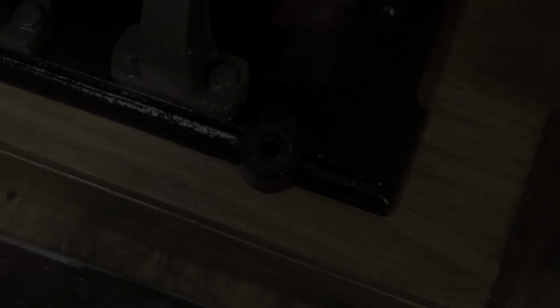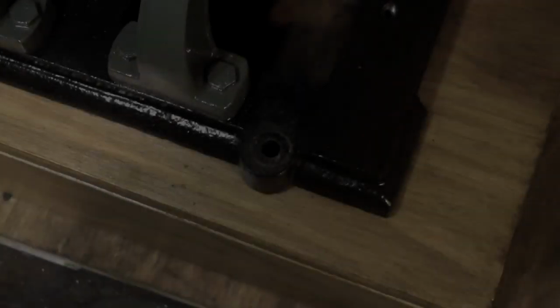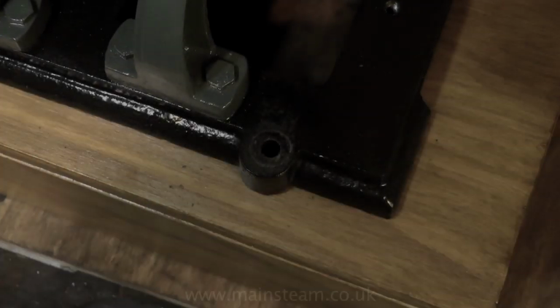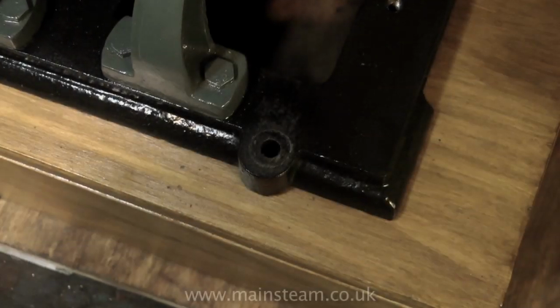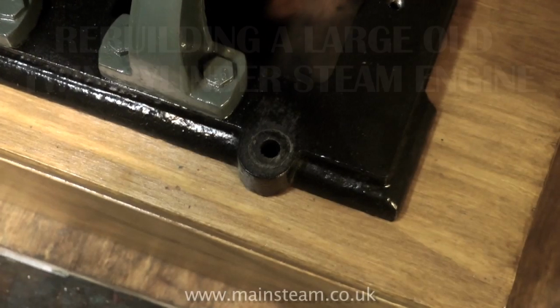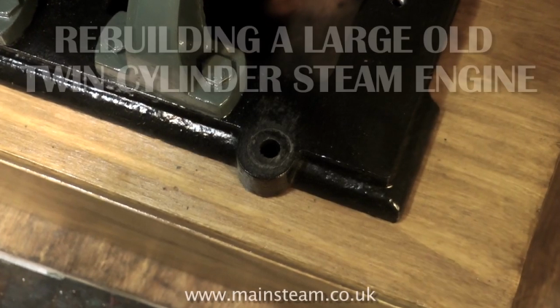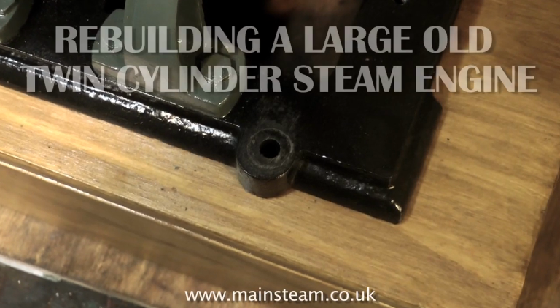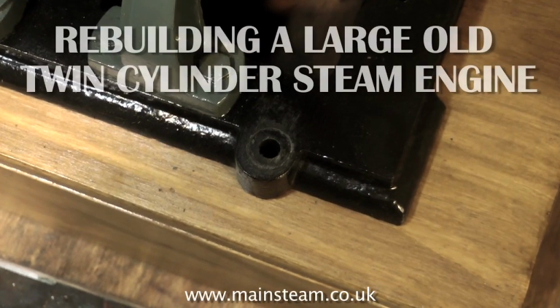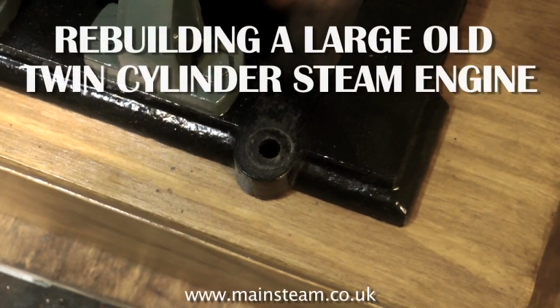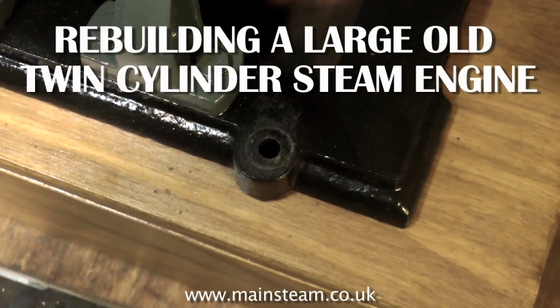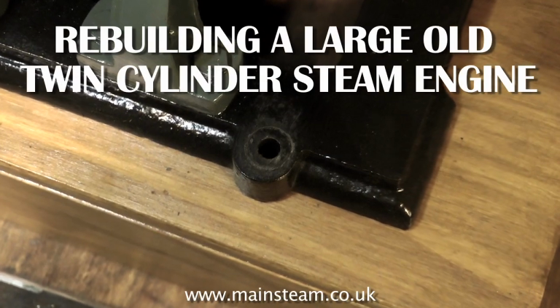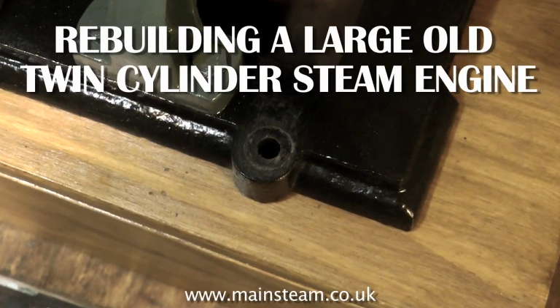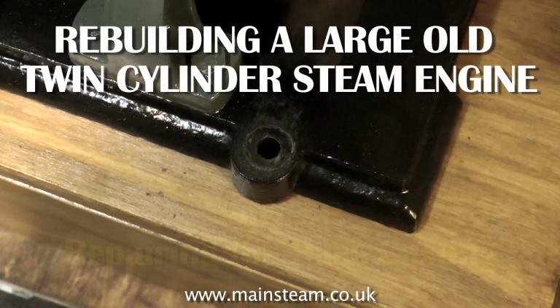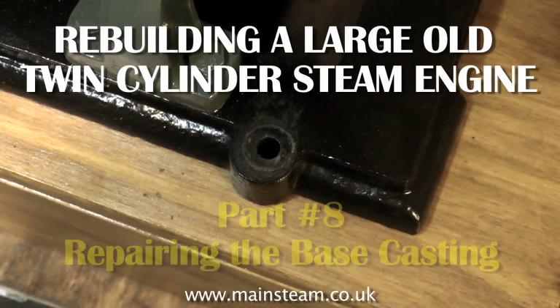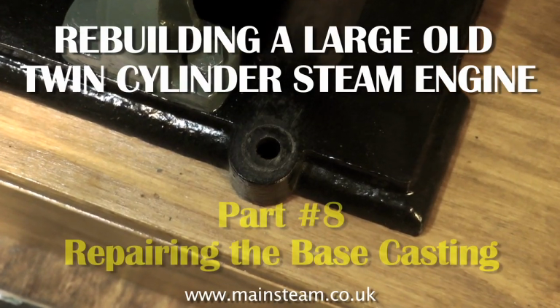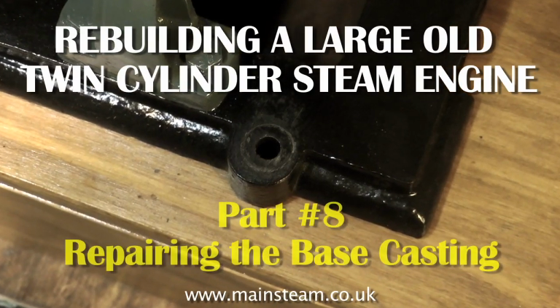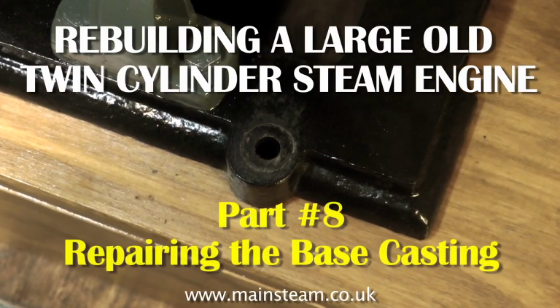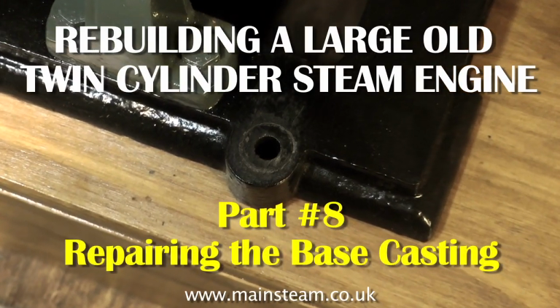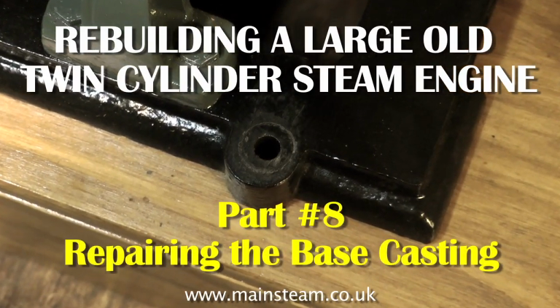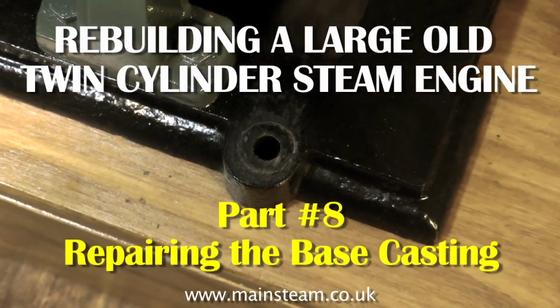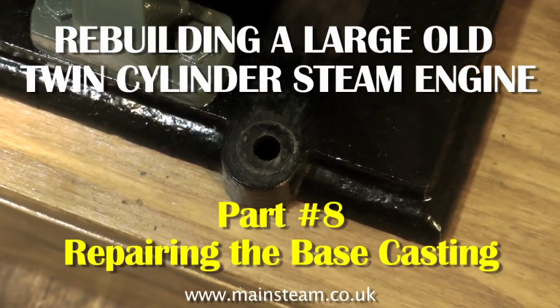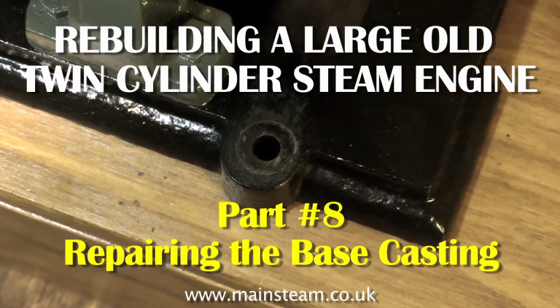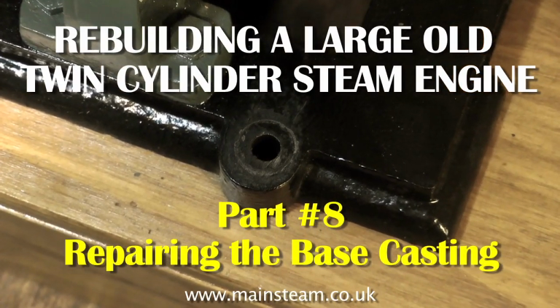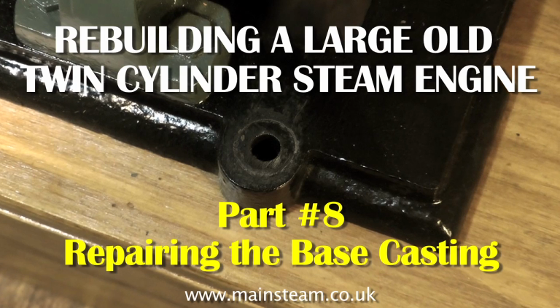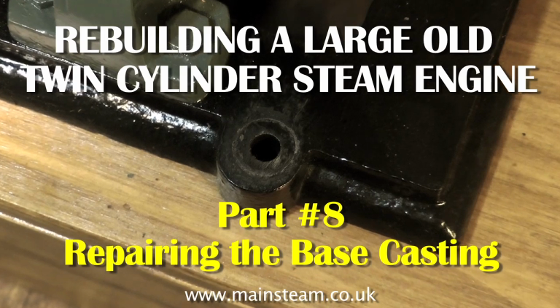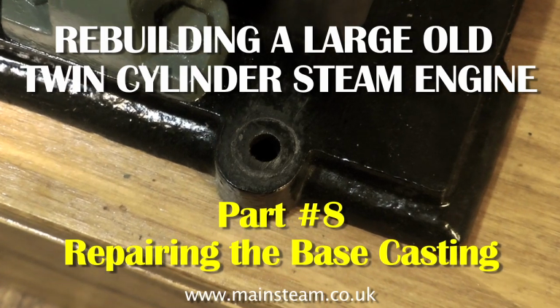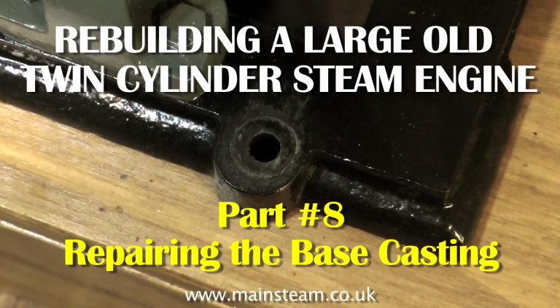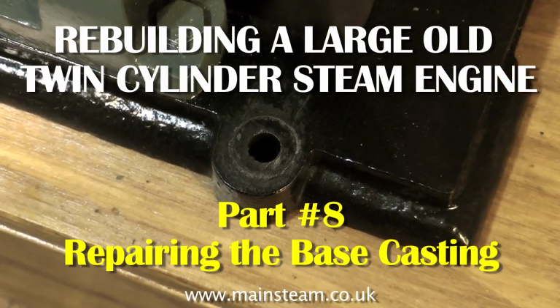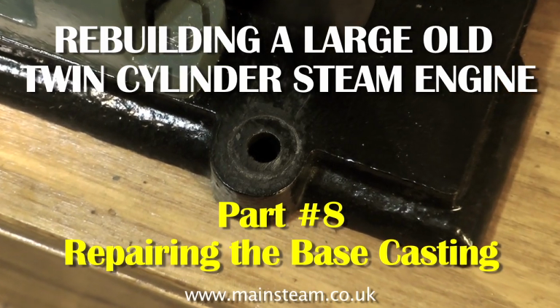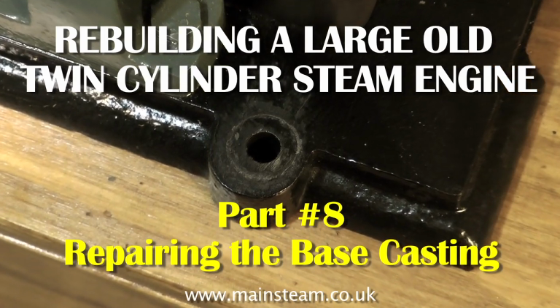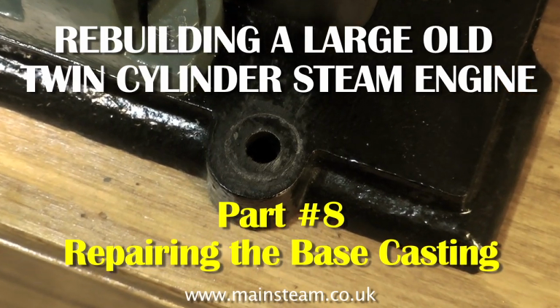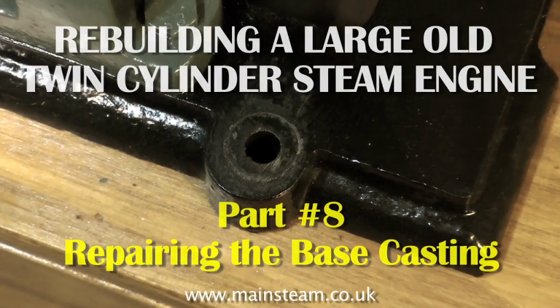Welcome to Rebuilding a Large Old Twin Cylinder Steam Engine. This episode, which is part 8, covers repairing the base casting.